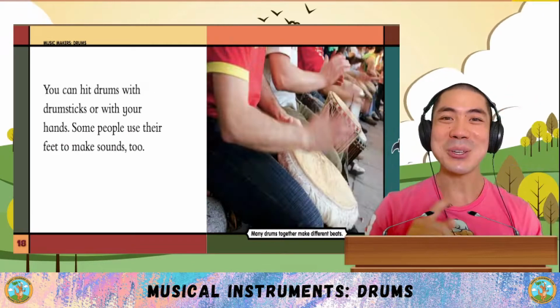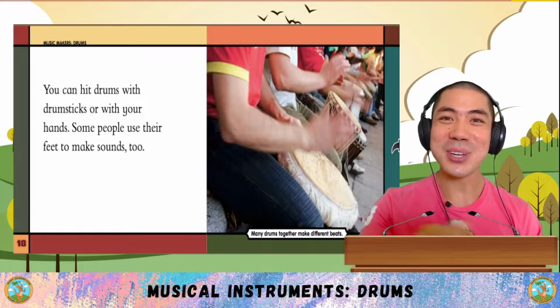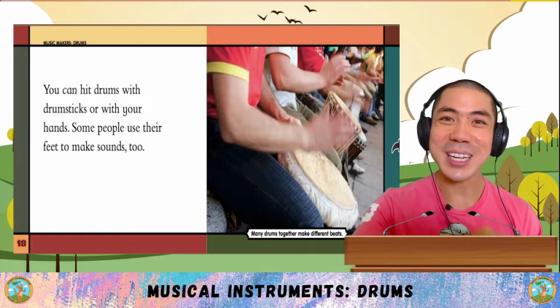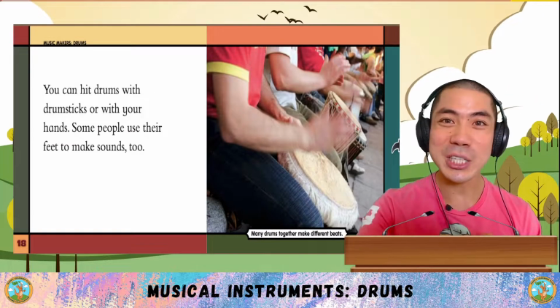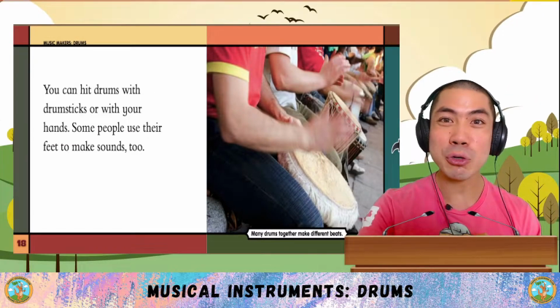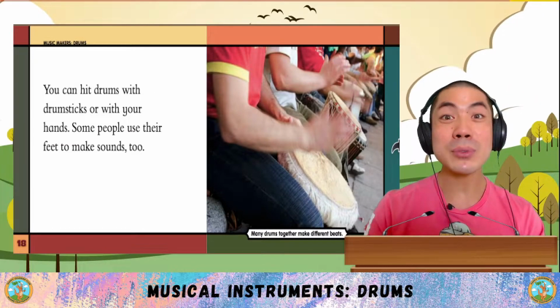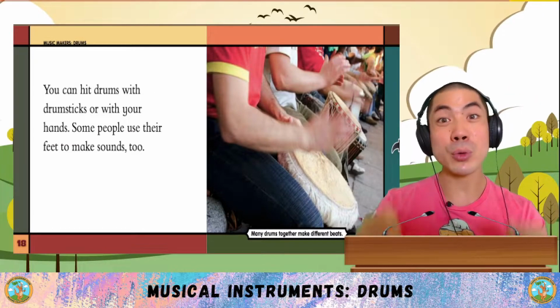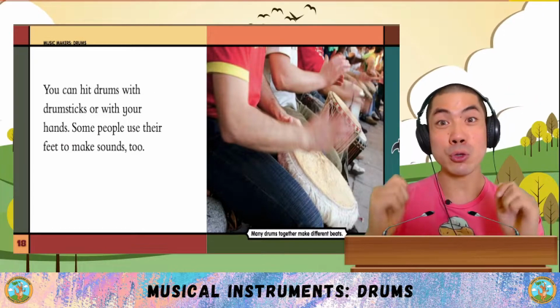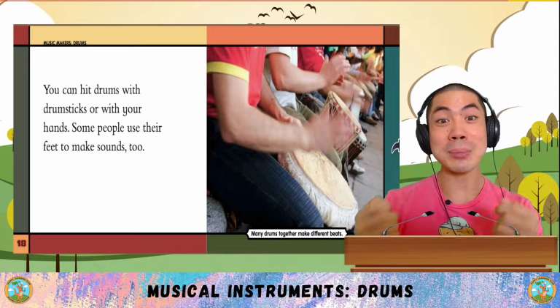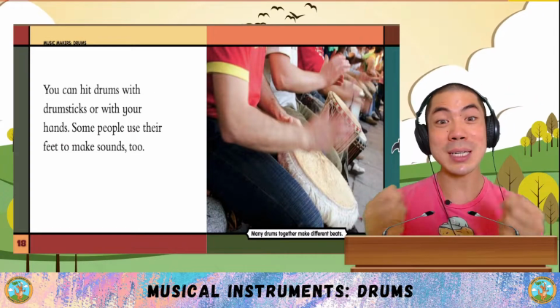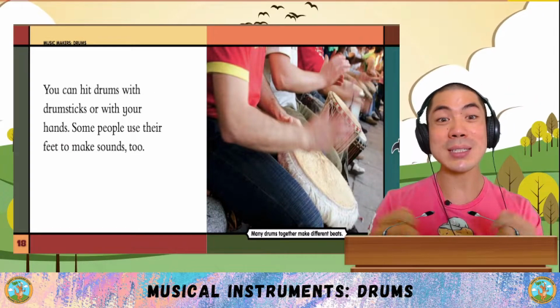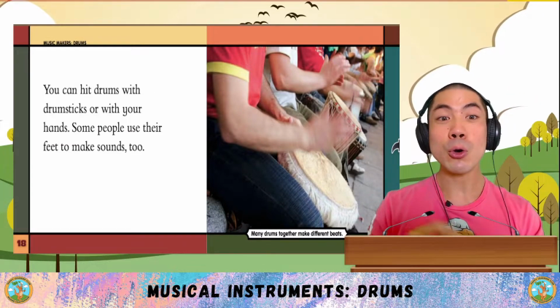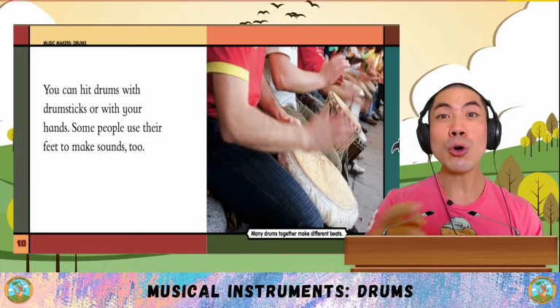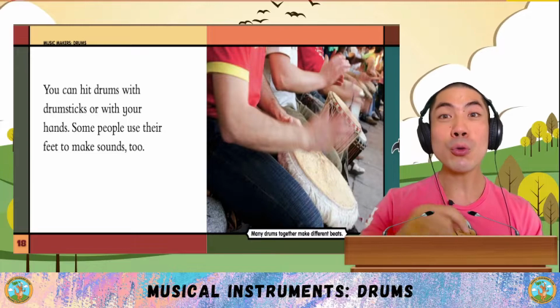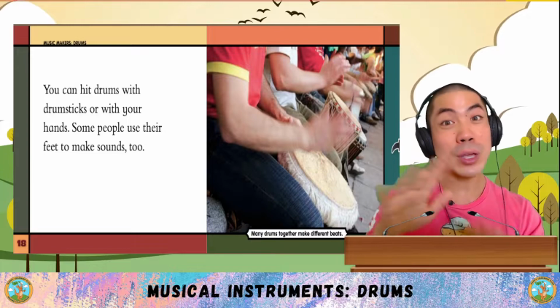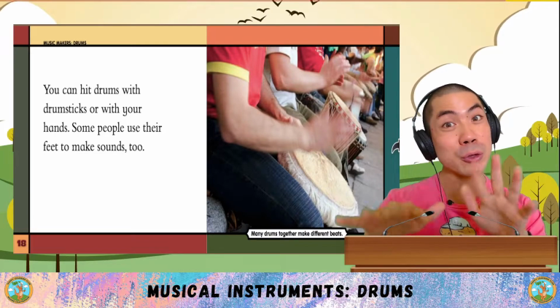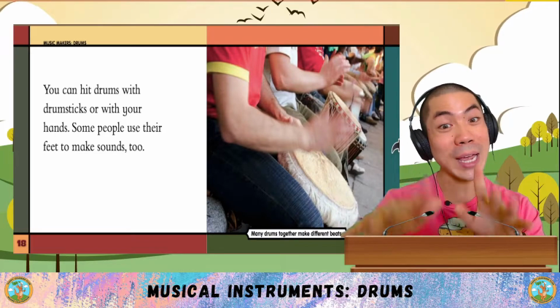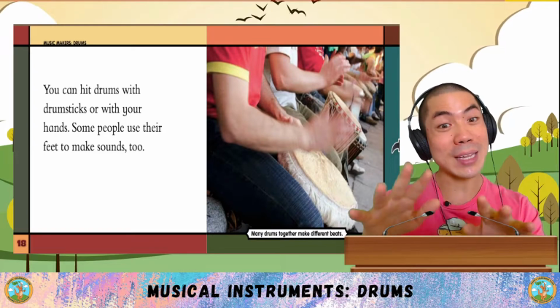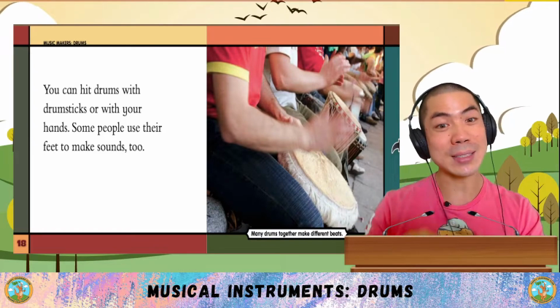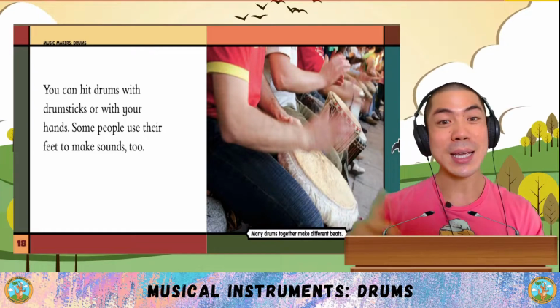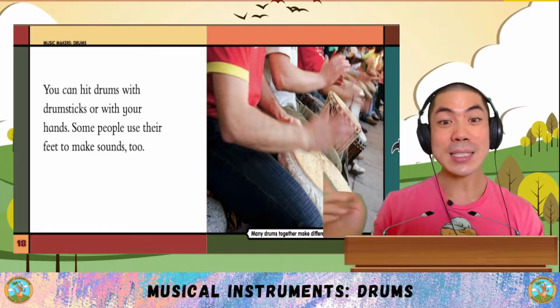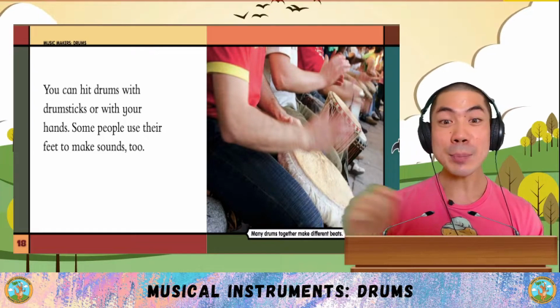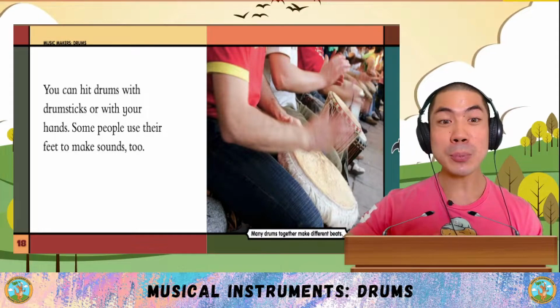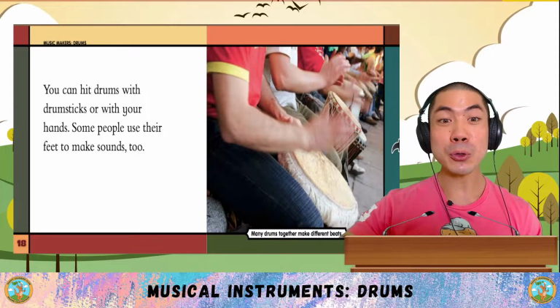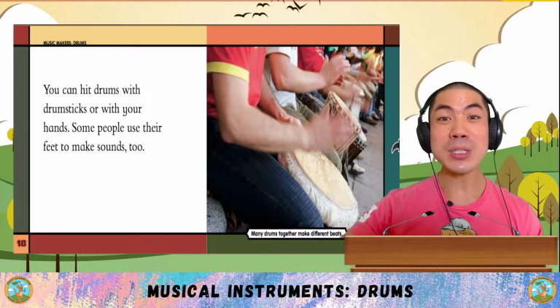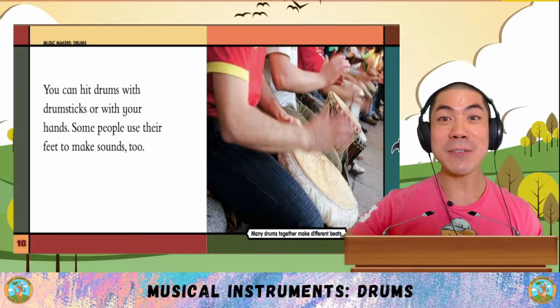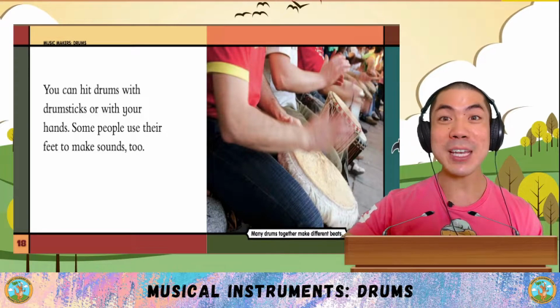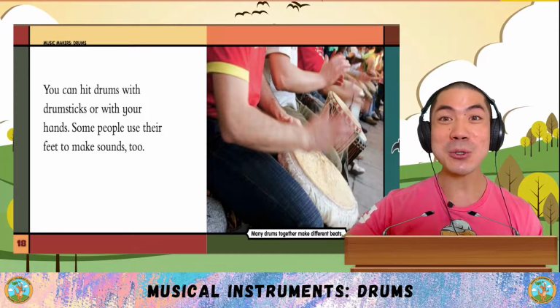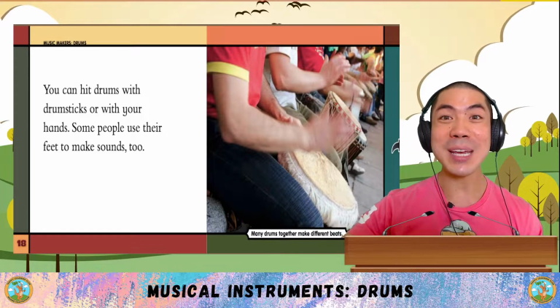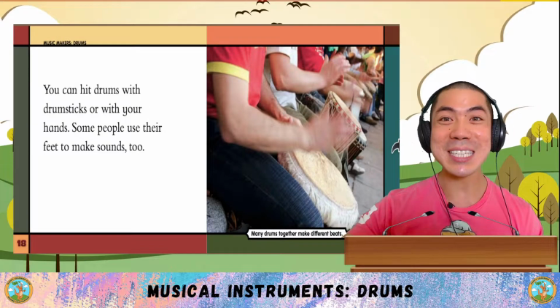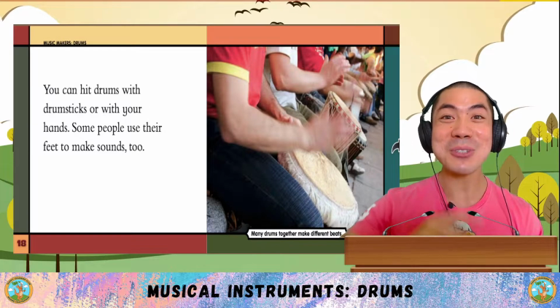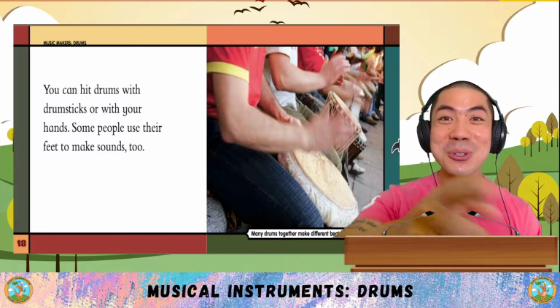The sounds can be loud or soft, and the notes can be low or high. You can hit drums with drumsticks or with your hands. Some people use their feet to make sounds too.